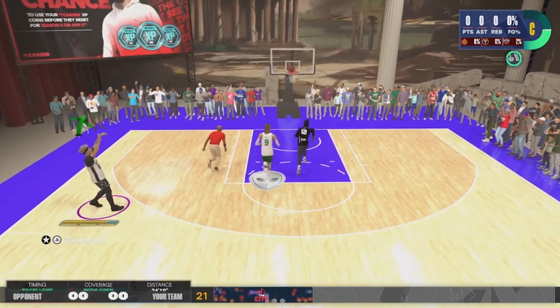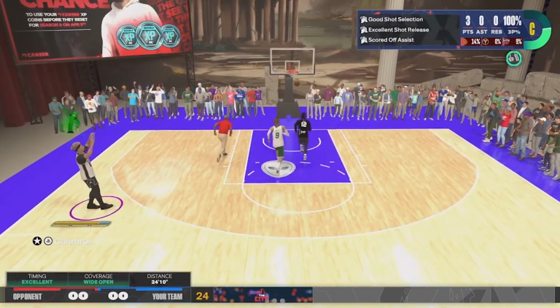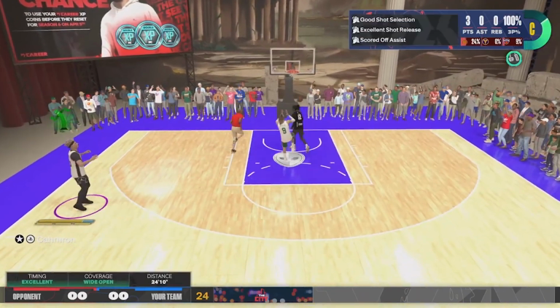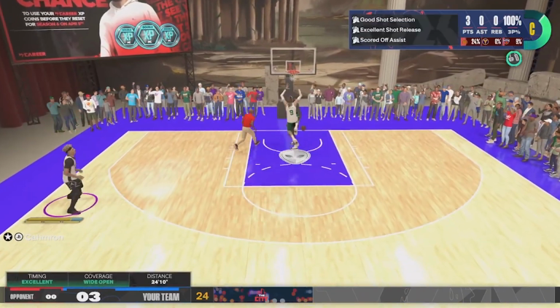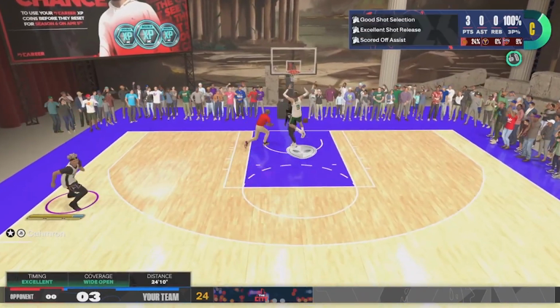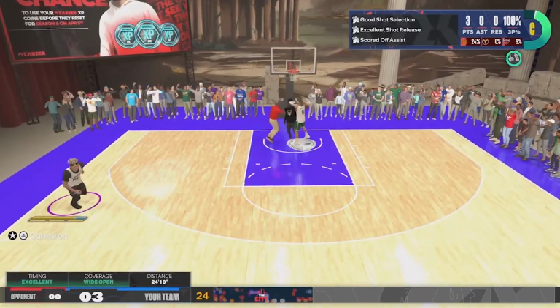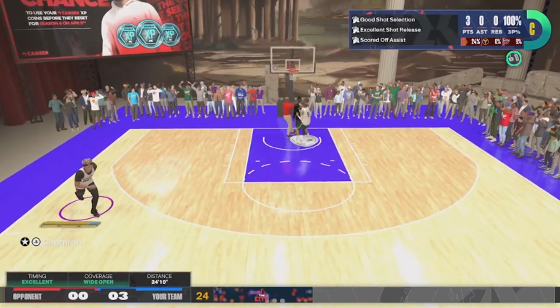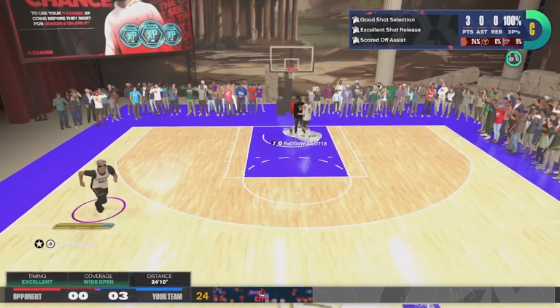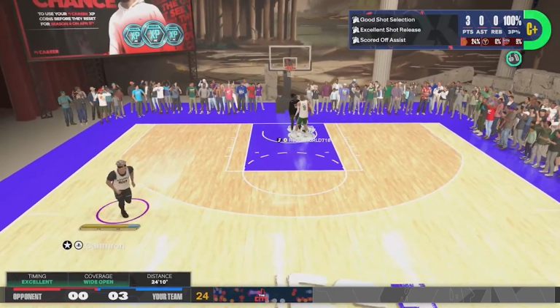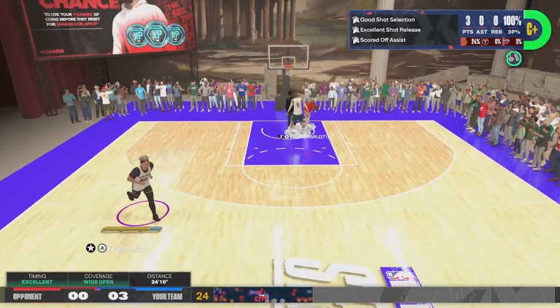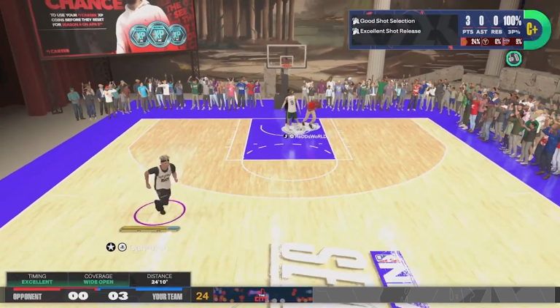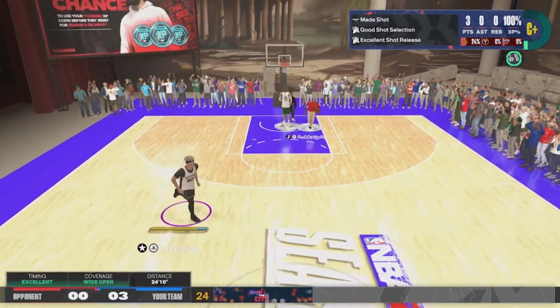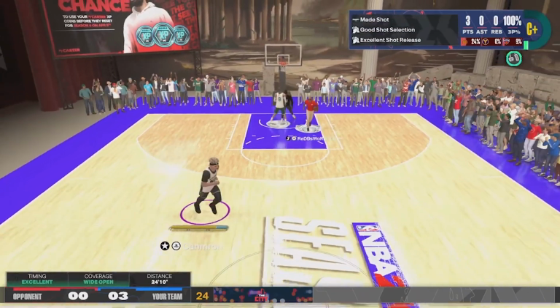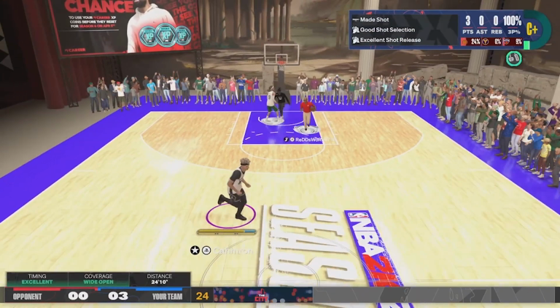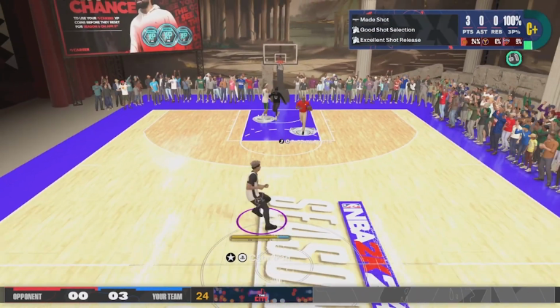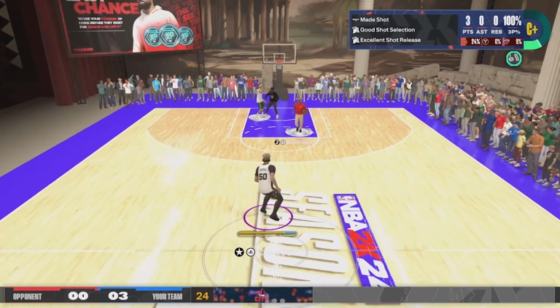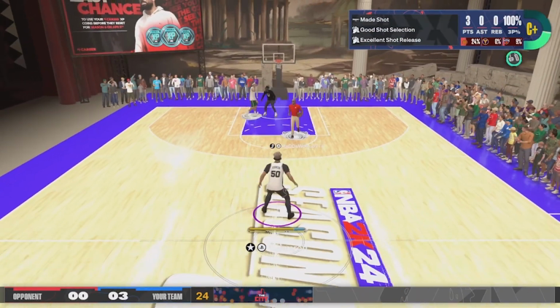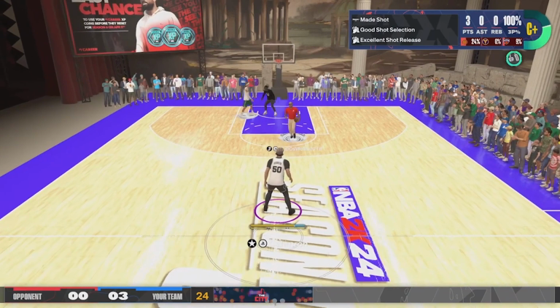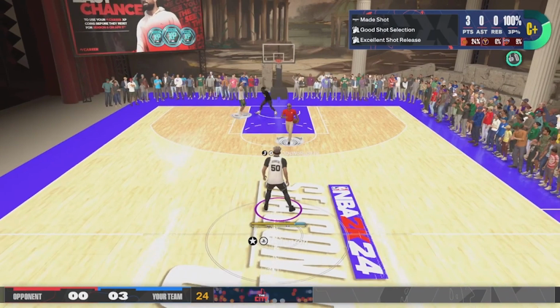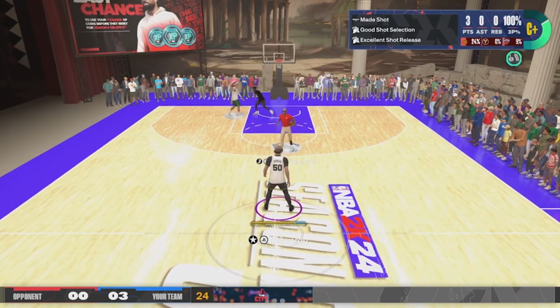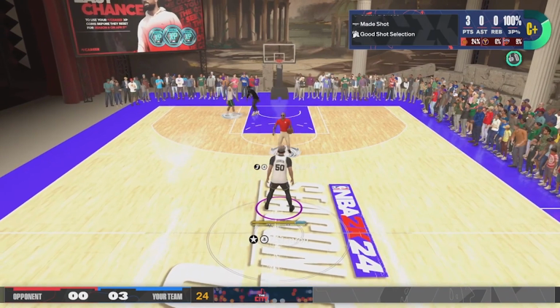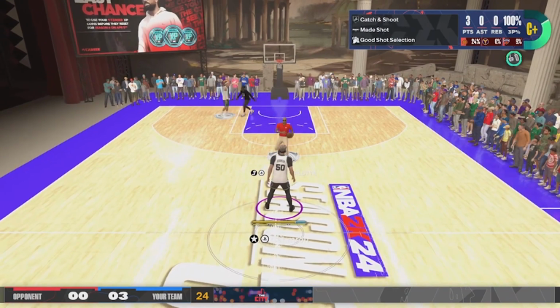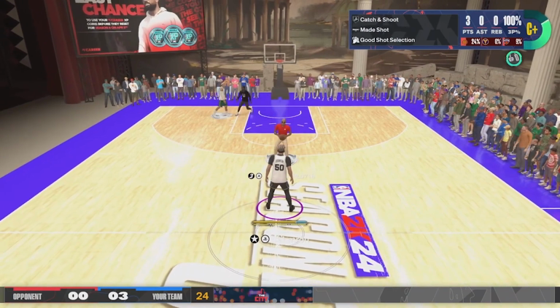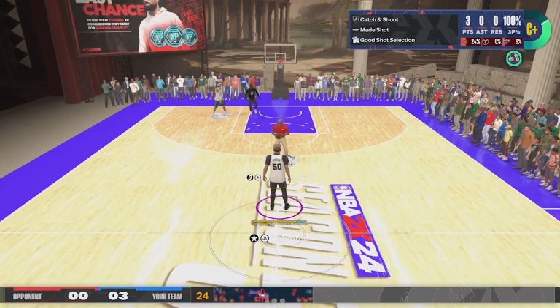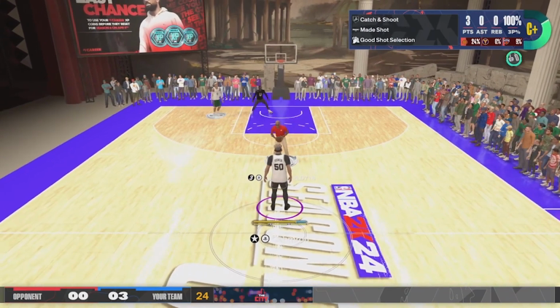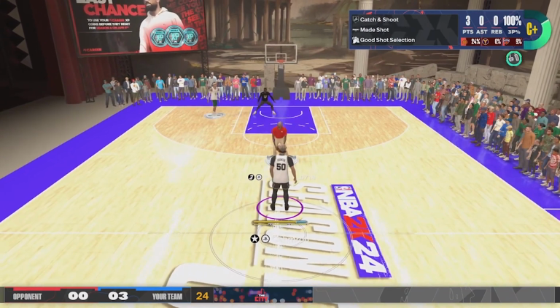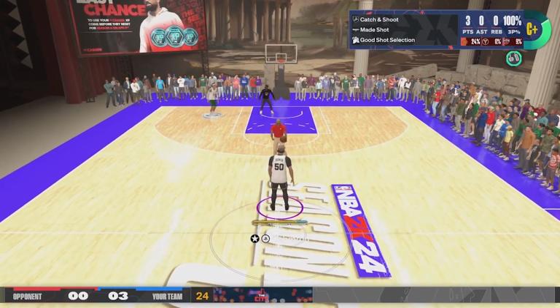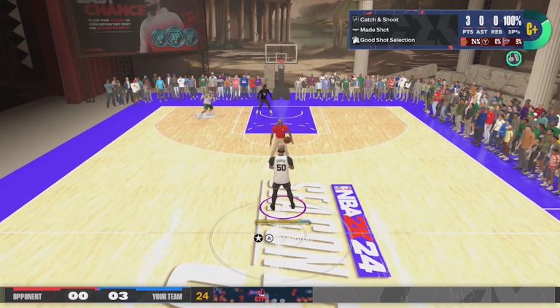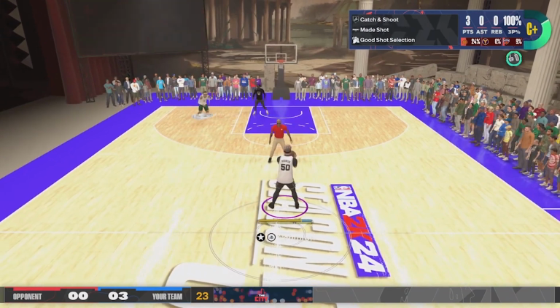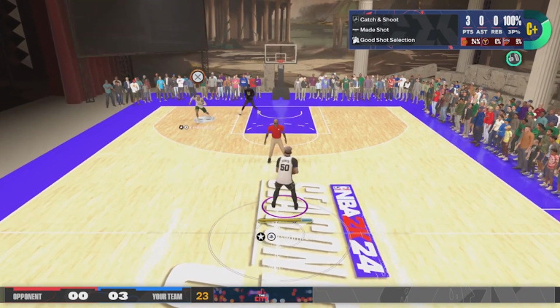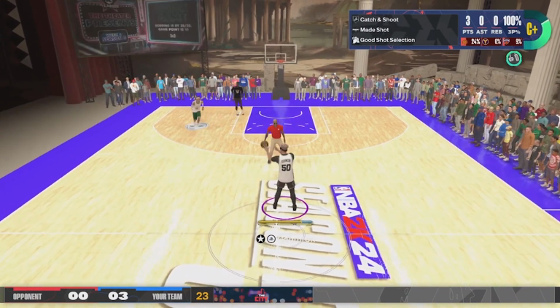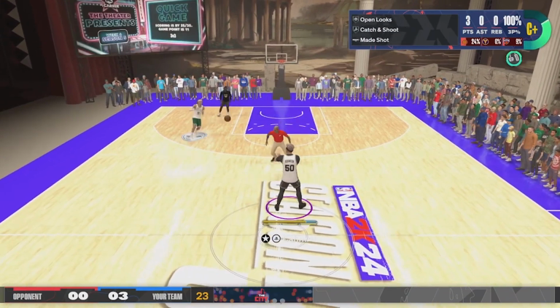Both of these builds today really fit that matchup-hunting style really well. The gameplay you're seeing is for my 6'7" back-to-basket big.